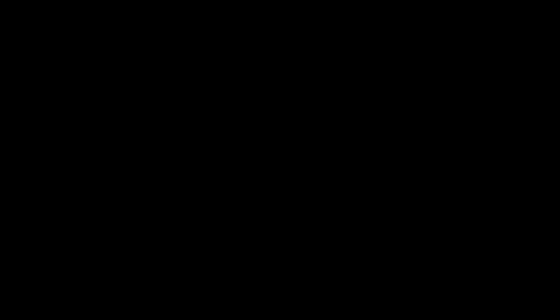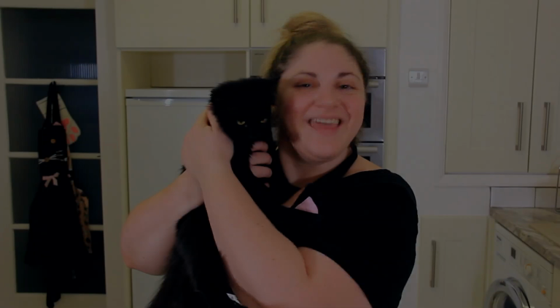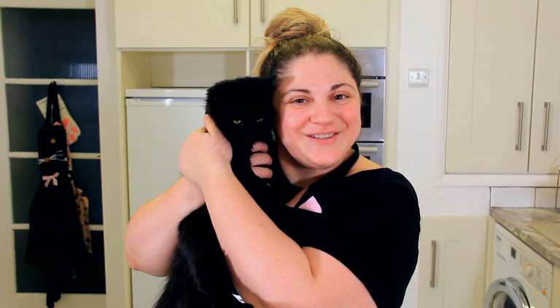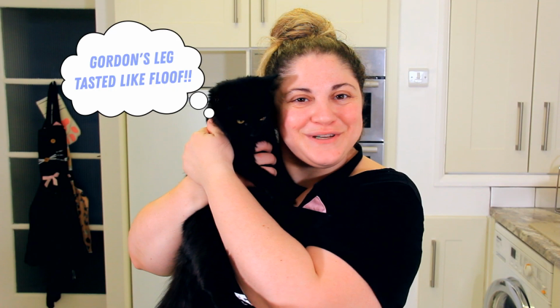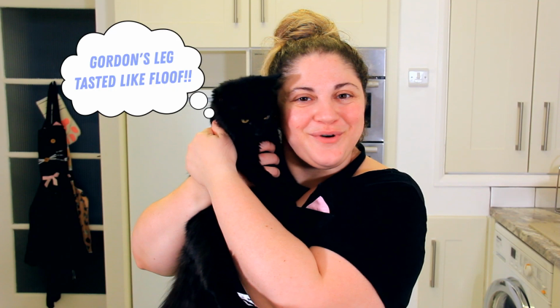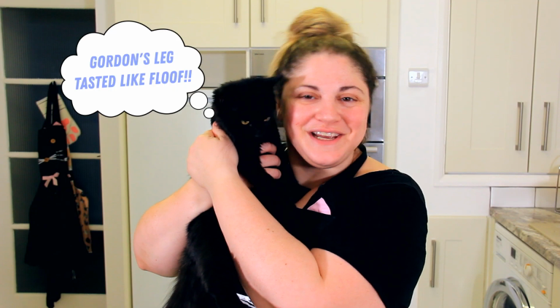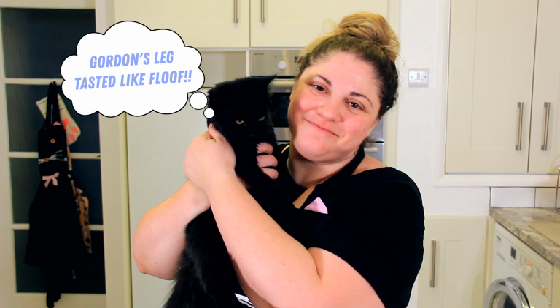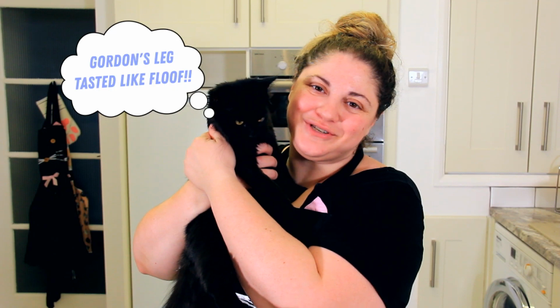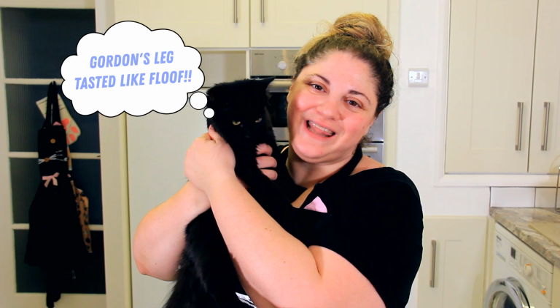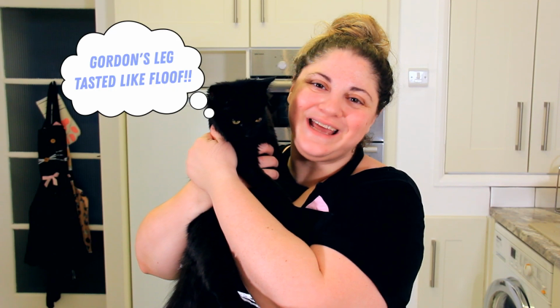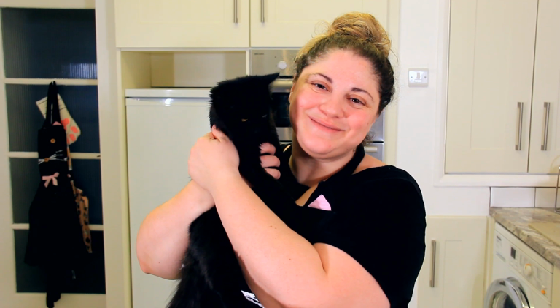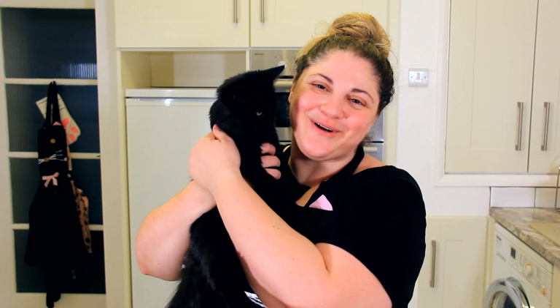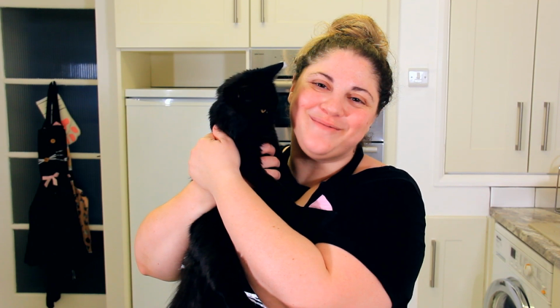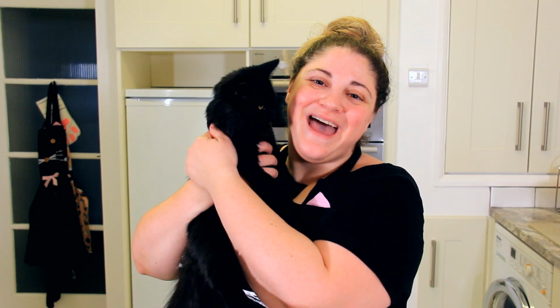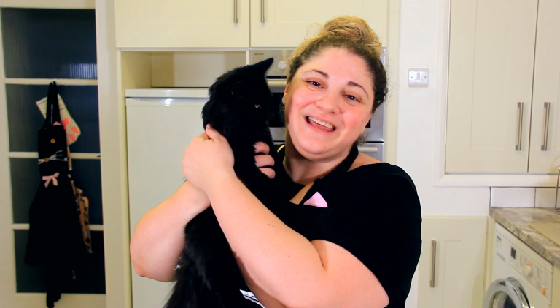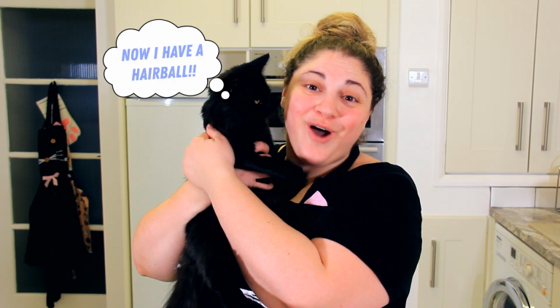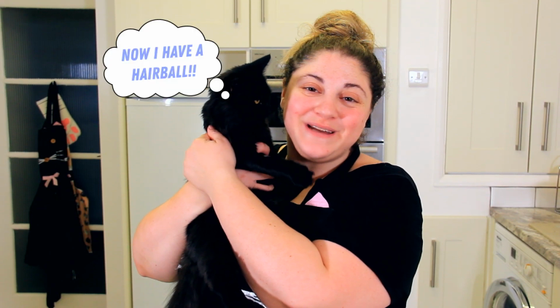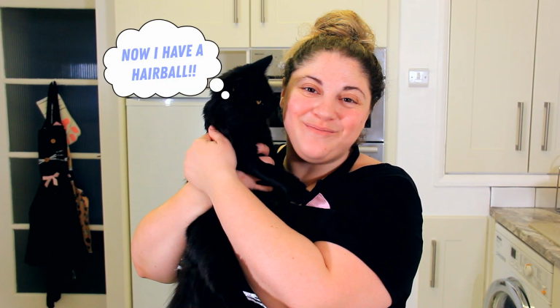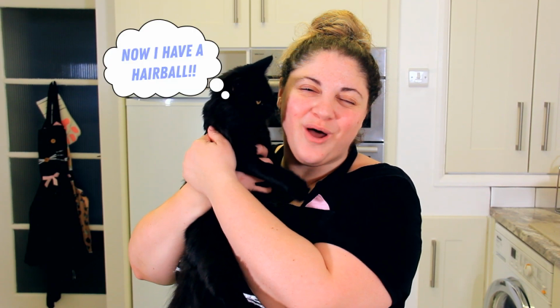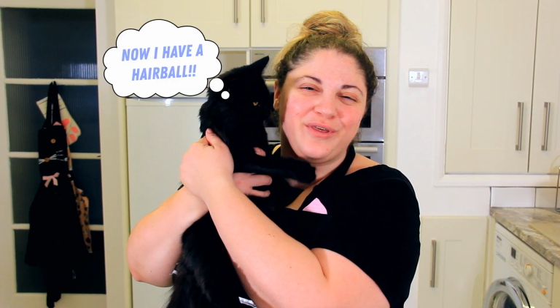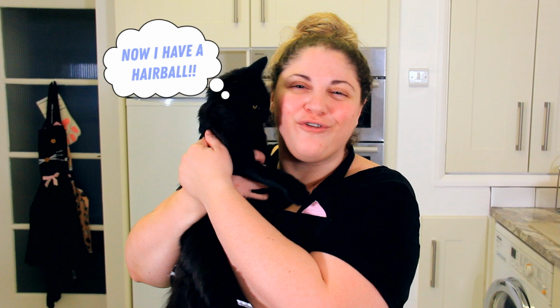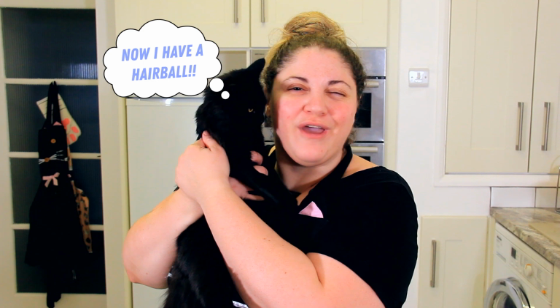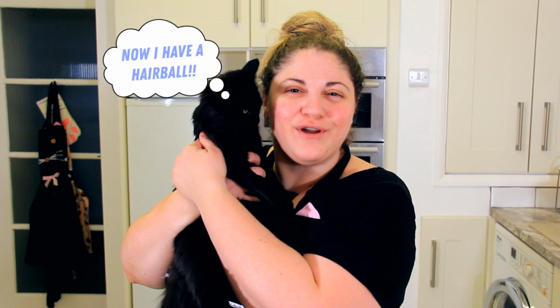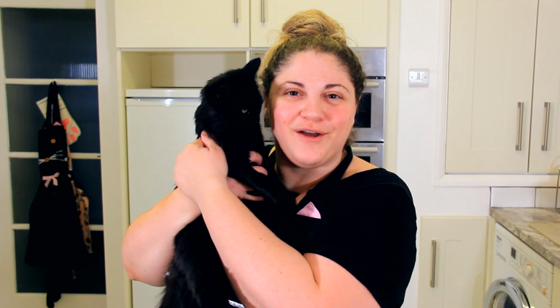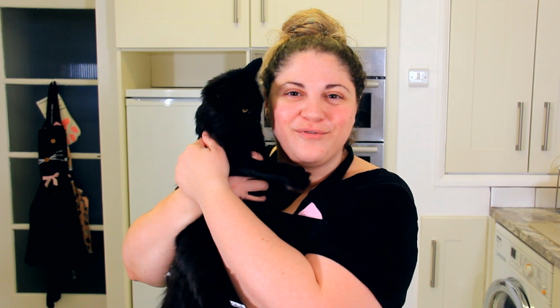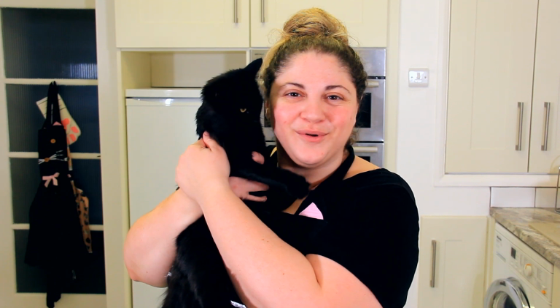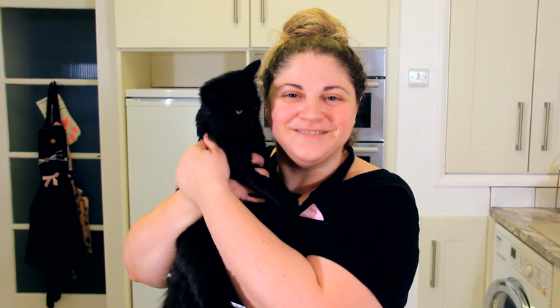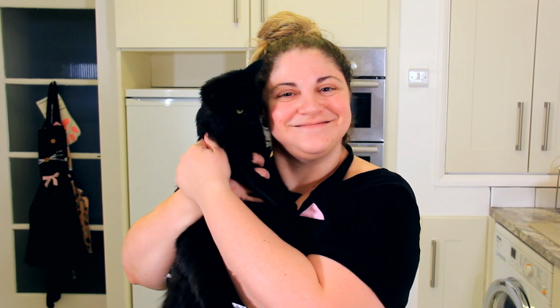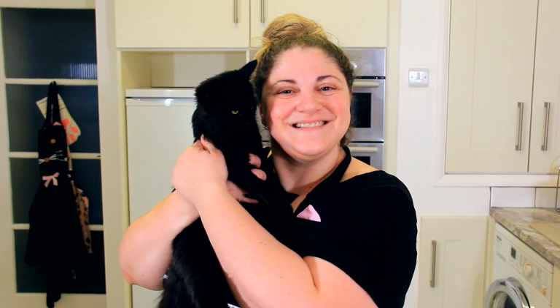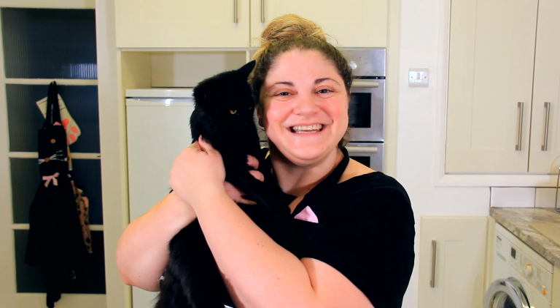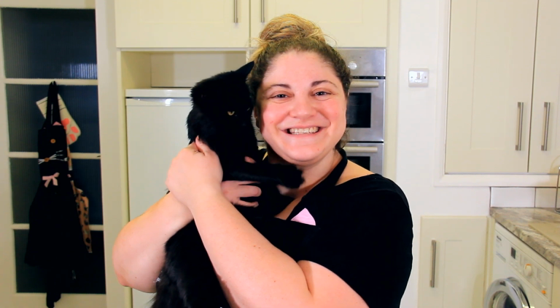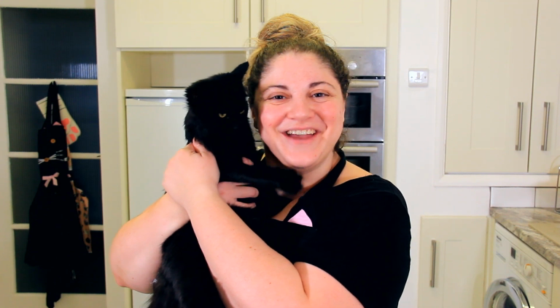Thanks so much for watching. Make sure to like, subscribe and leave a comment down below with your favourite autumn food. See you next time.